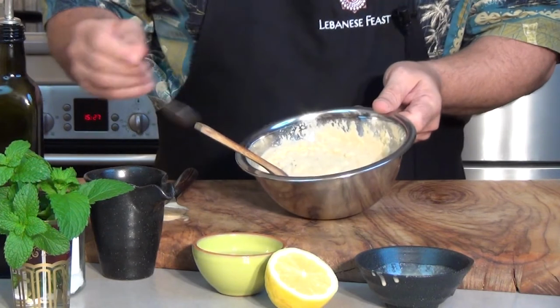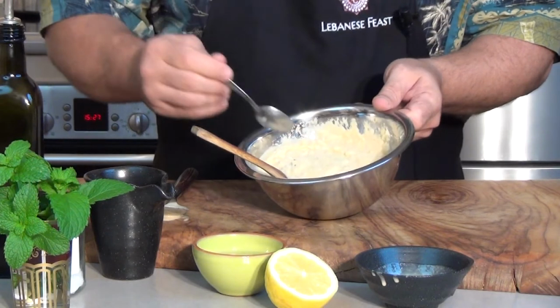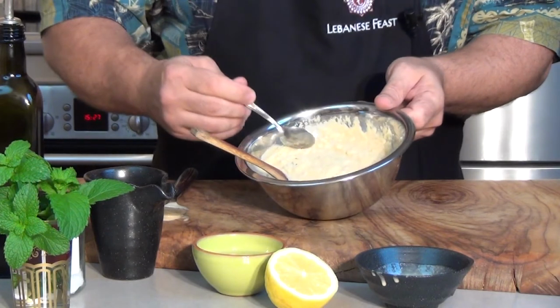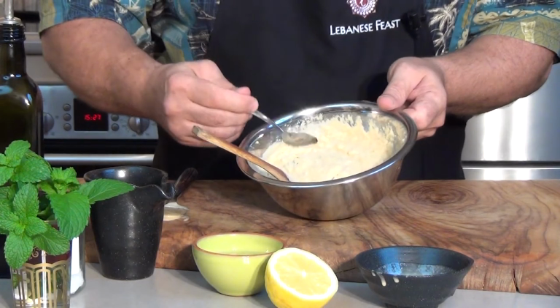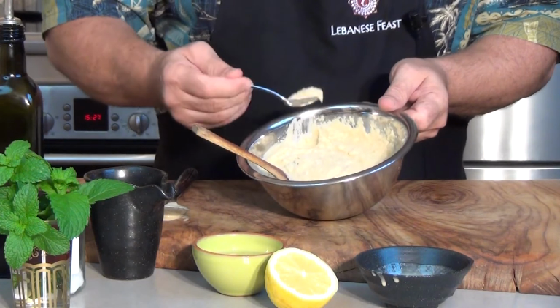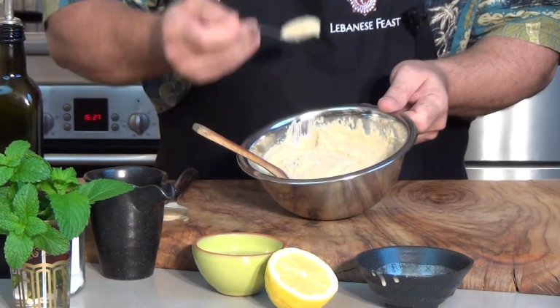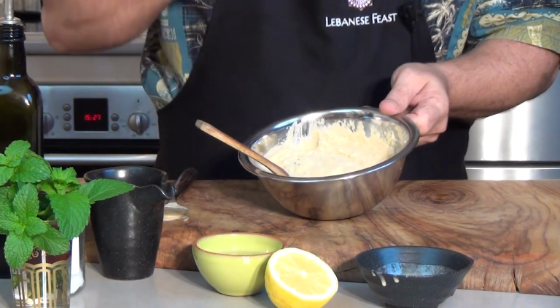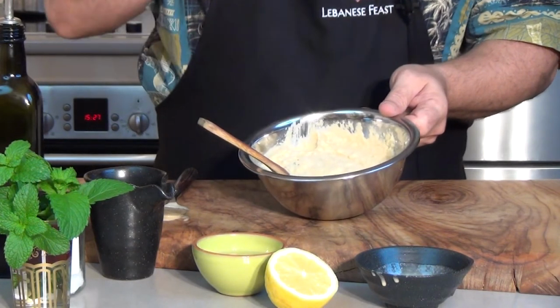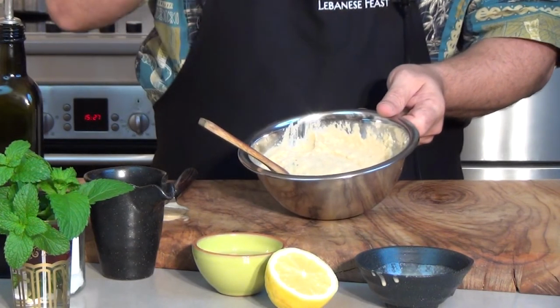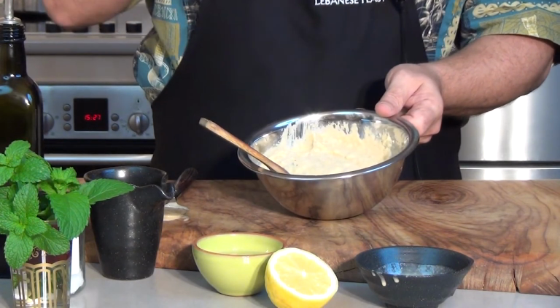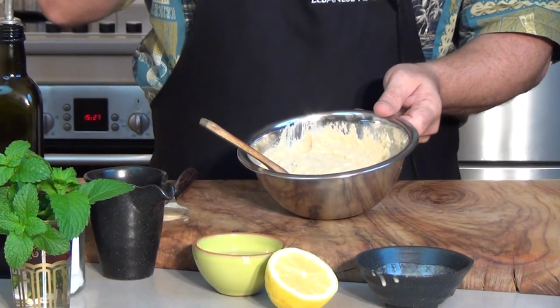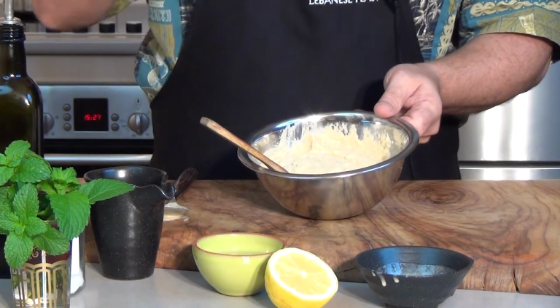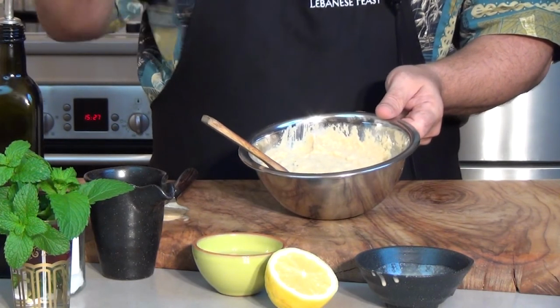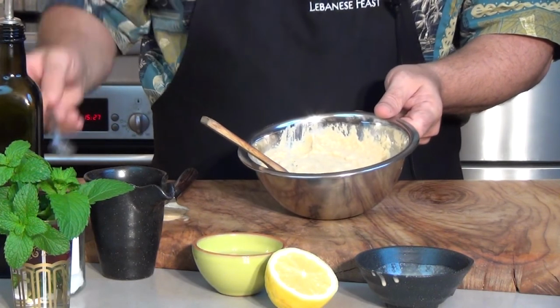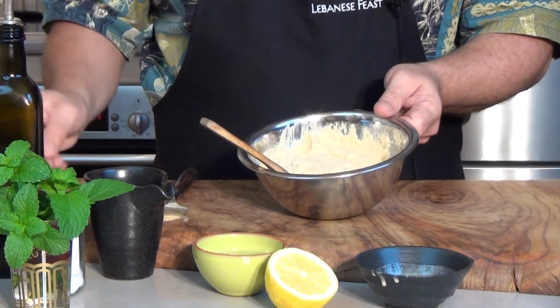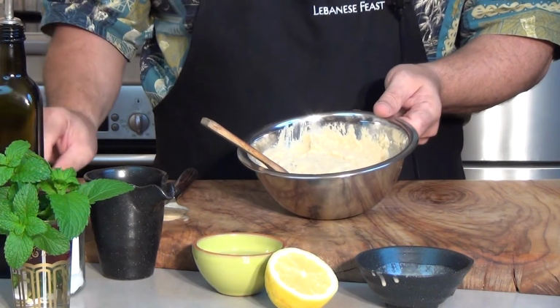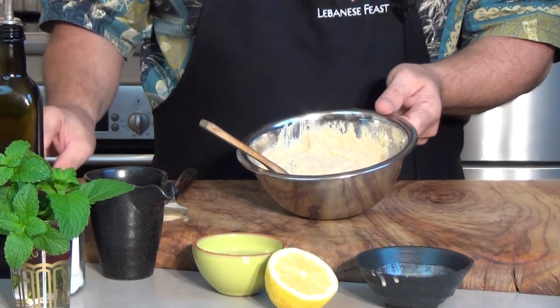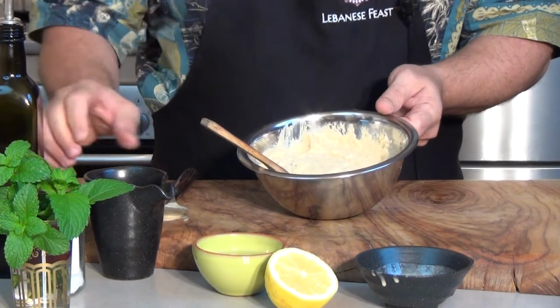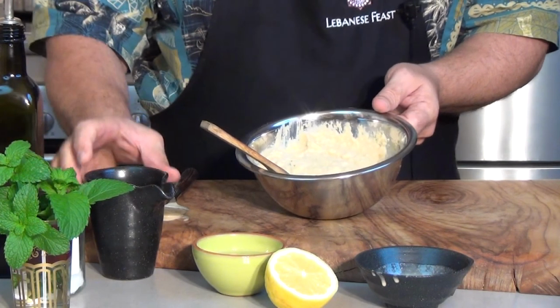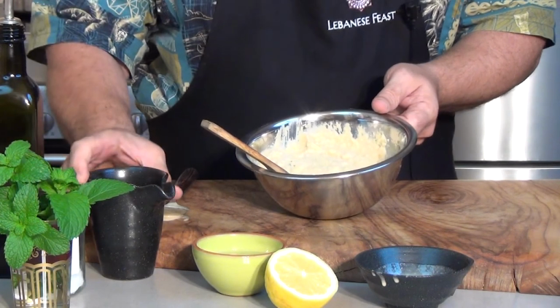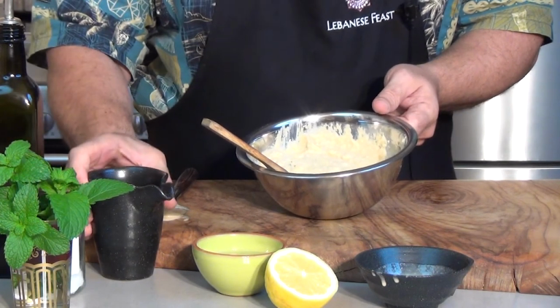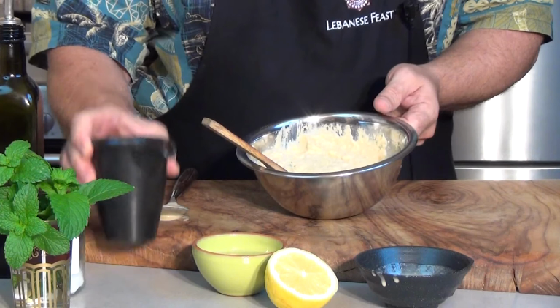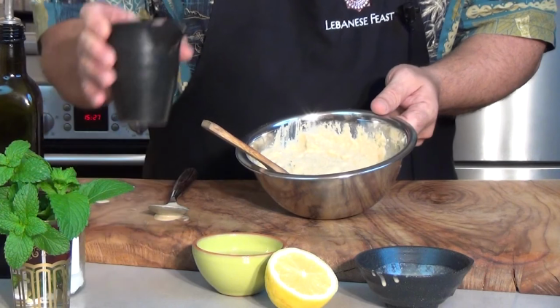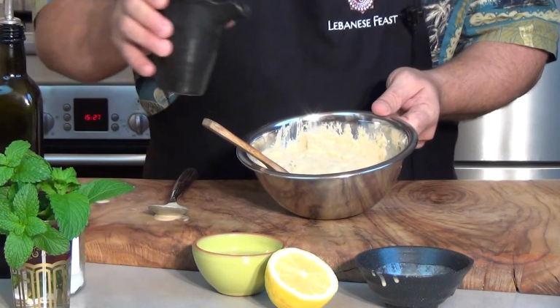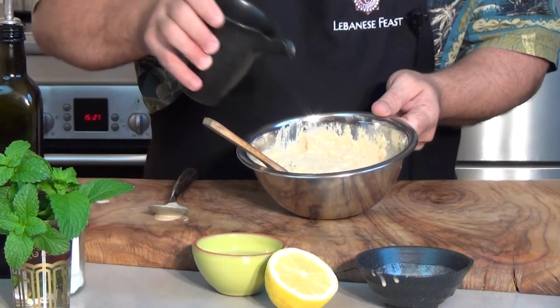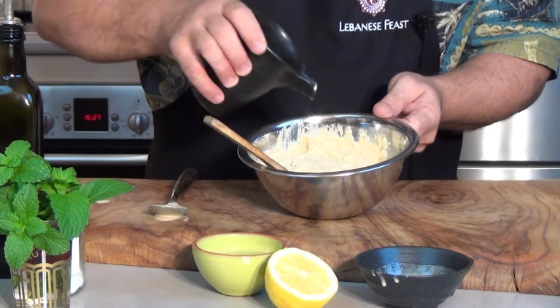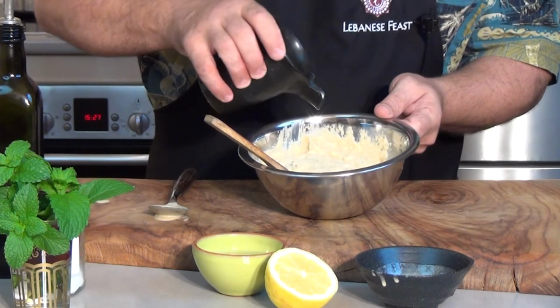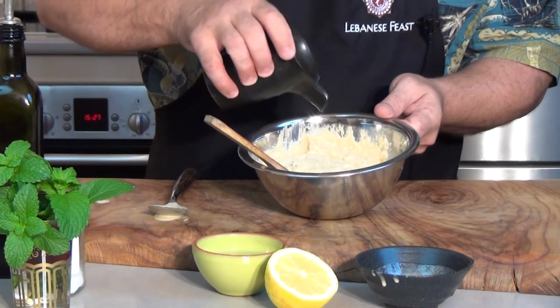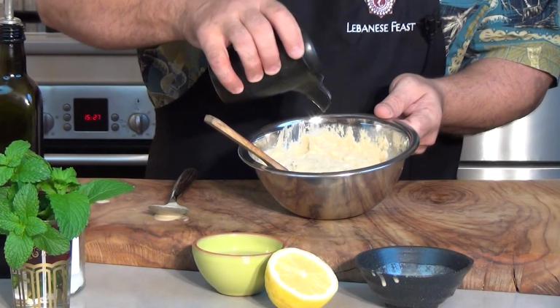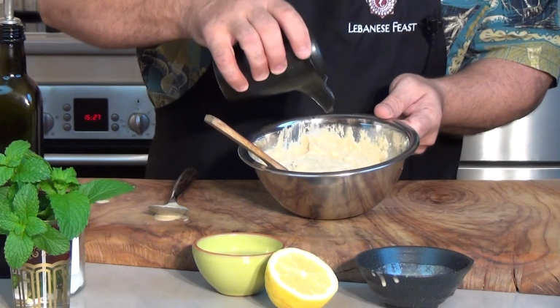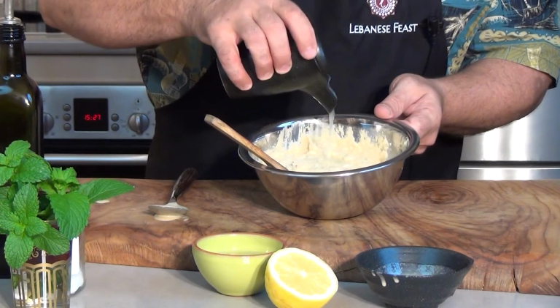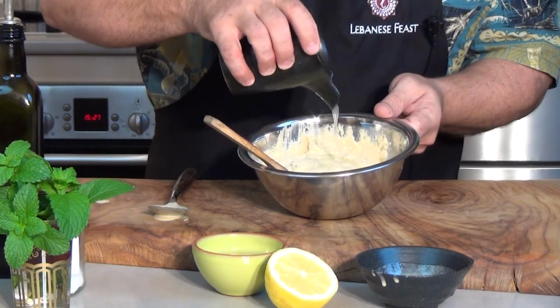Then add most of the lemon juice and mix in well. Do a taste test, and if the mix needs more lemon juice, add the rest in.